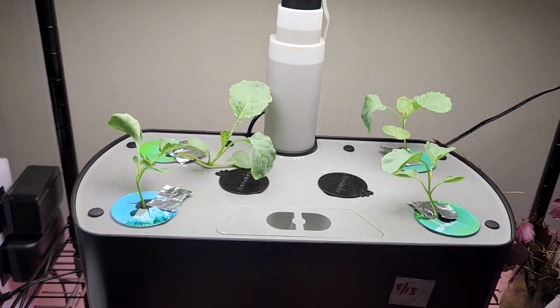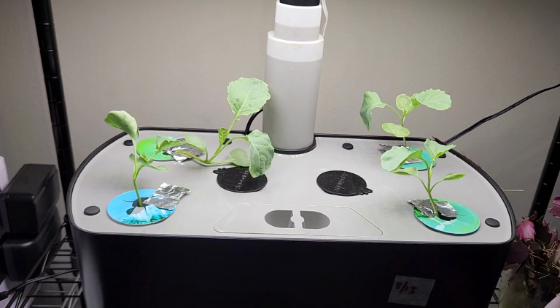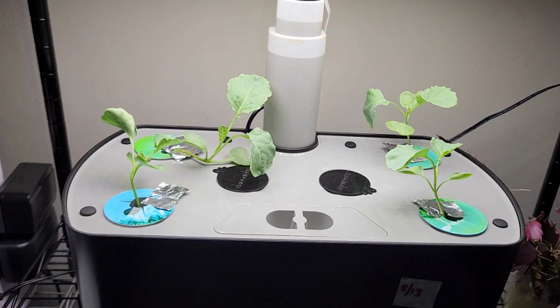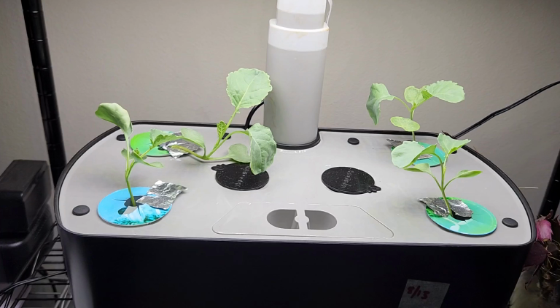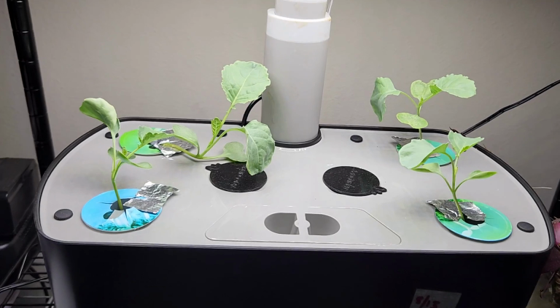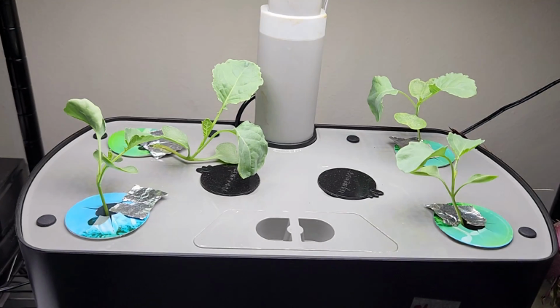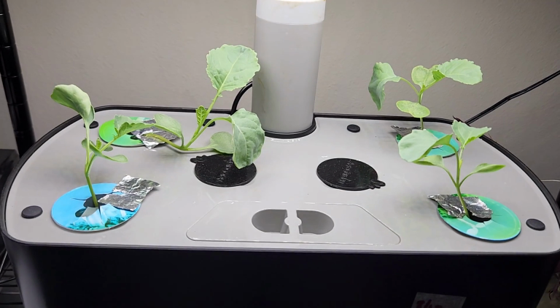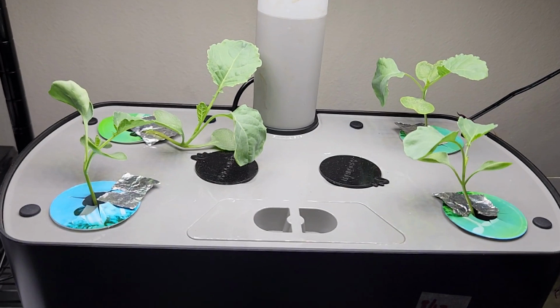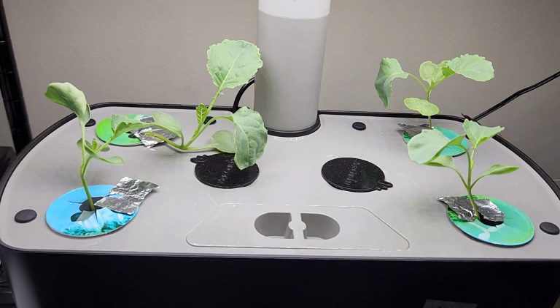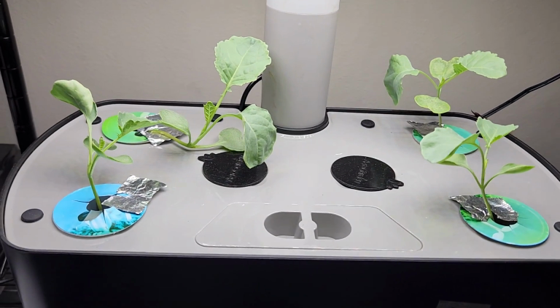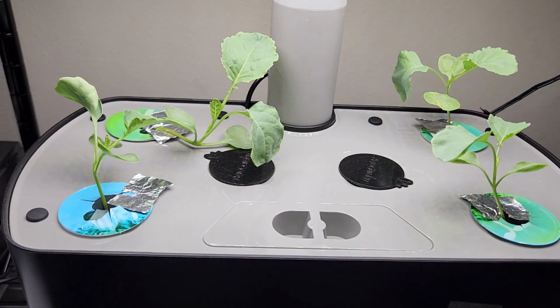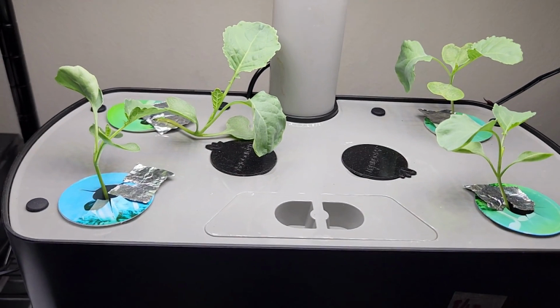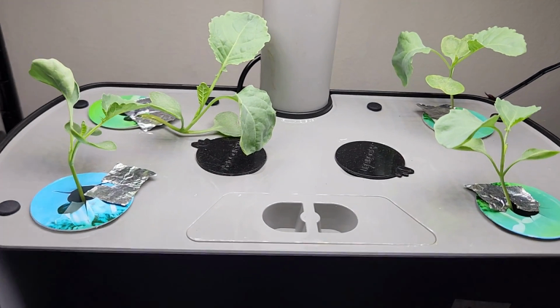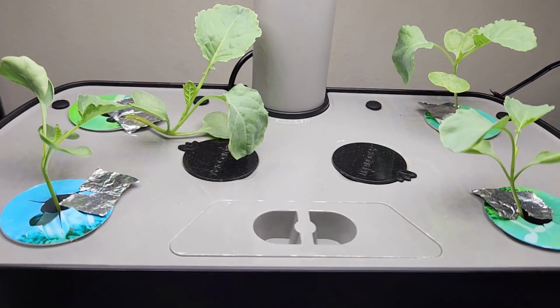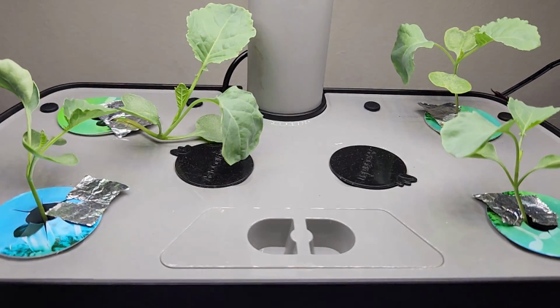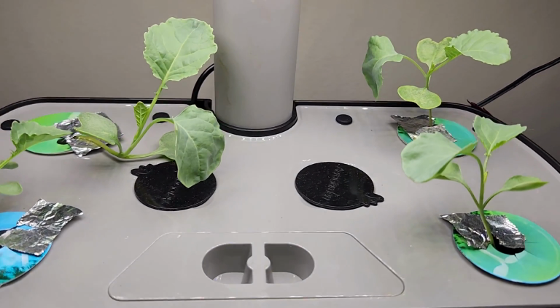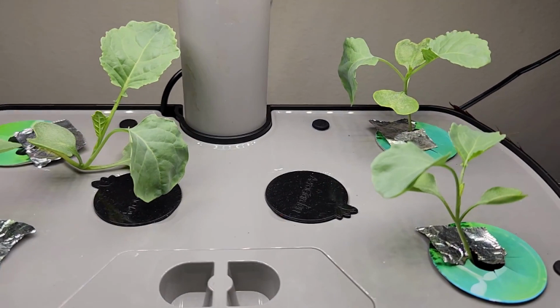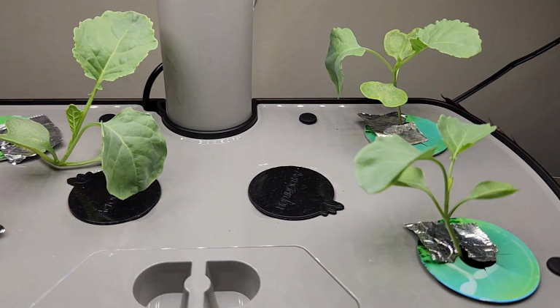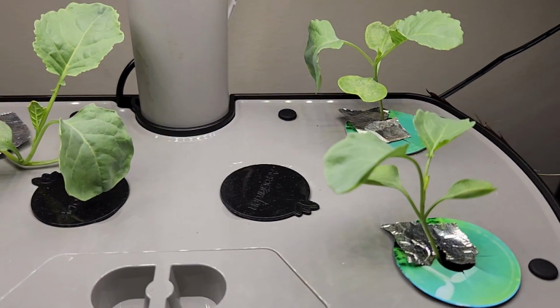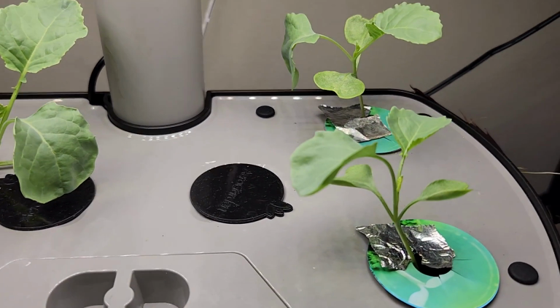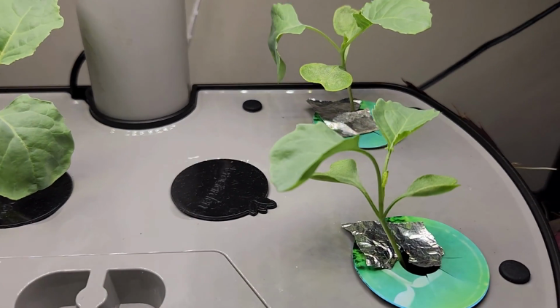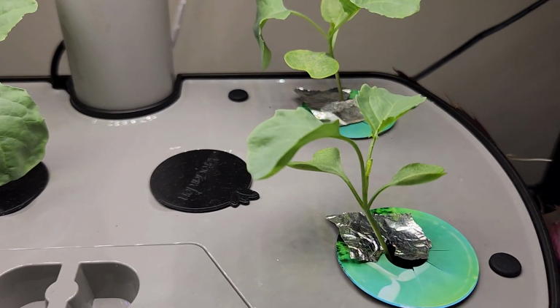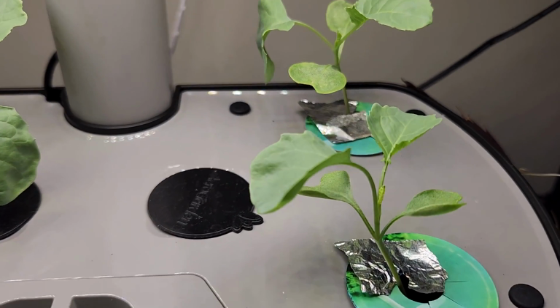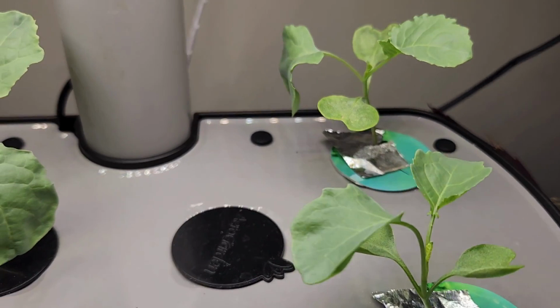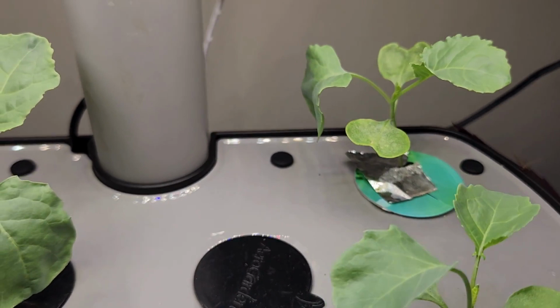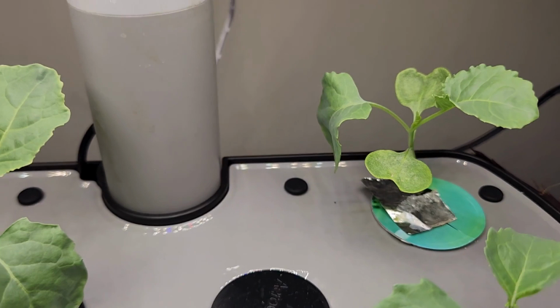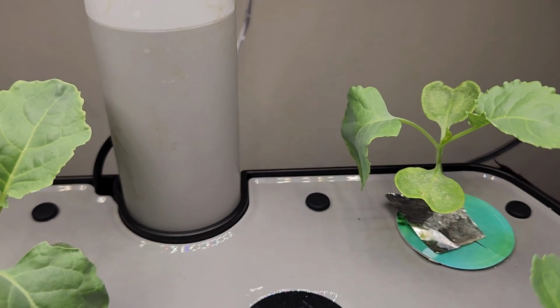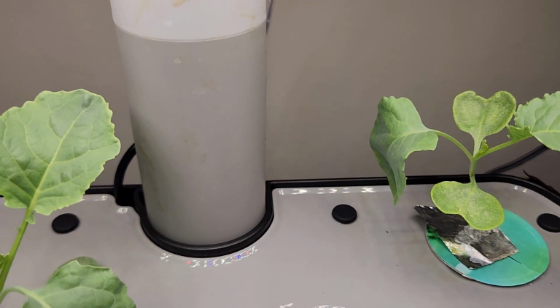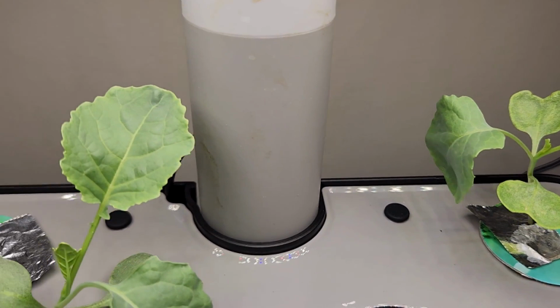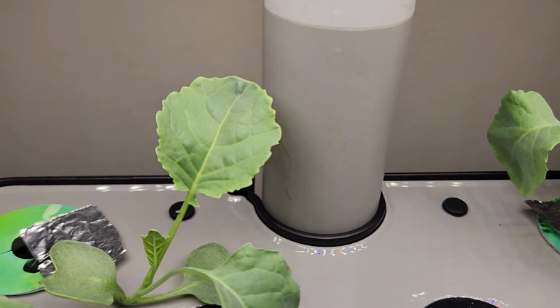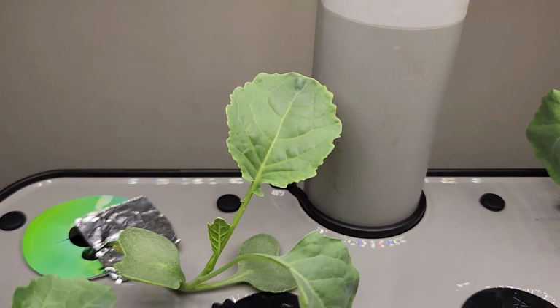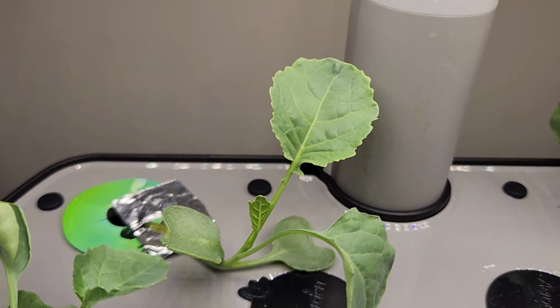It's been 14 days. All seedlings are coming along excellently. They have all started developing true leaves and are growing very nicely.